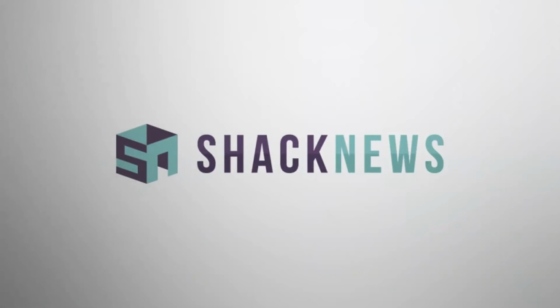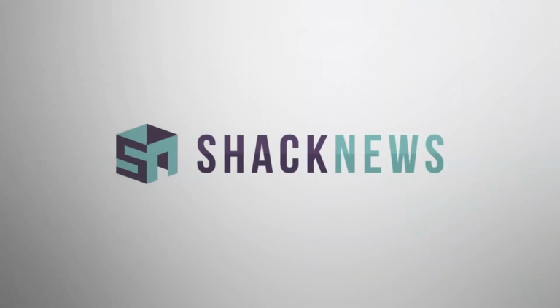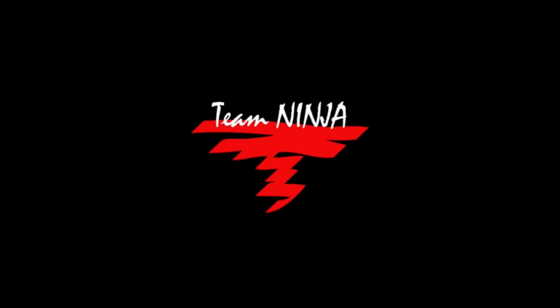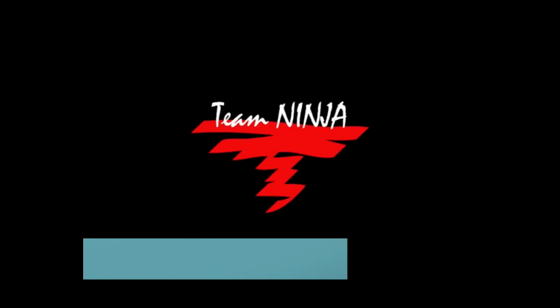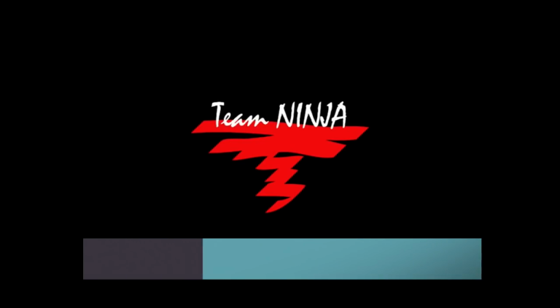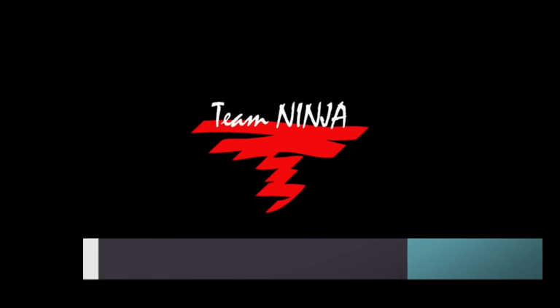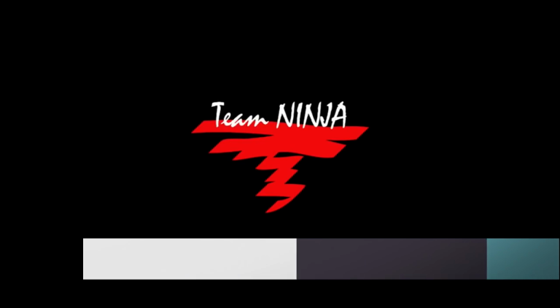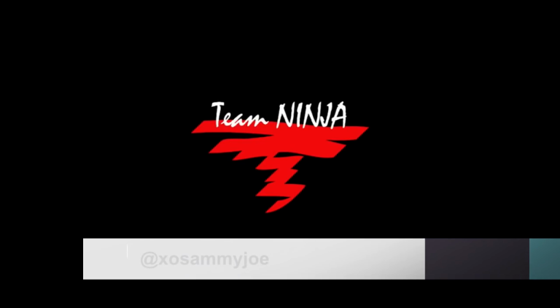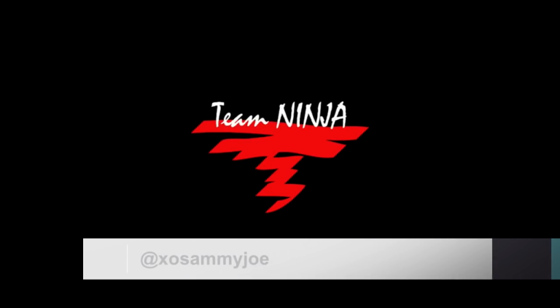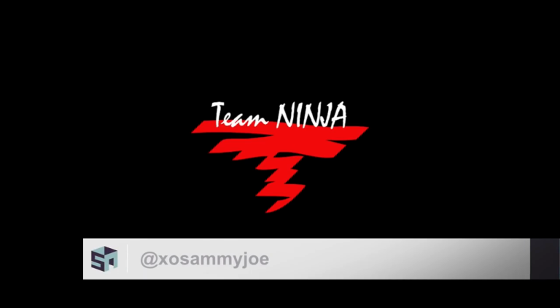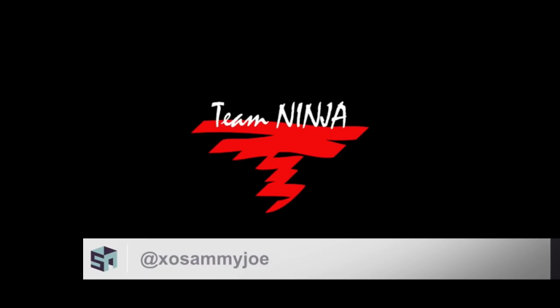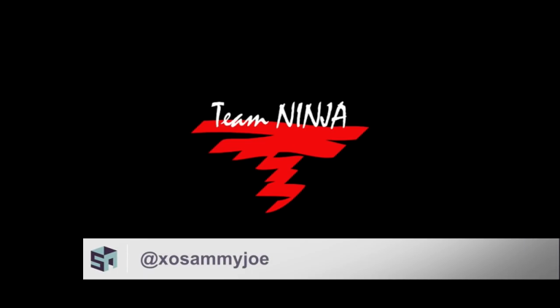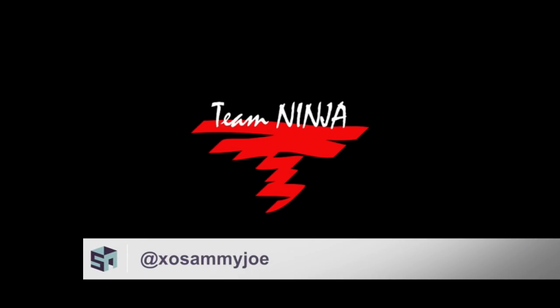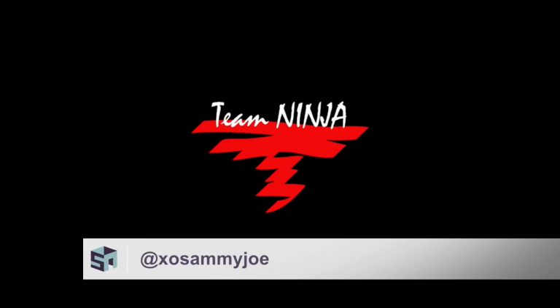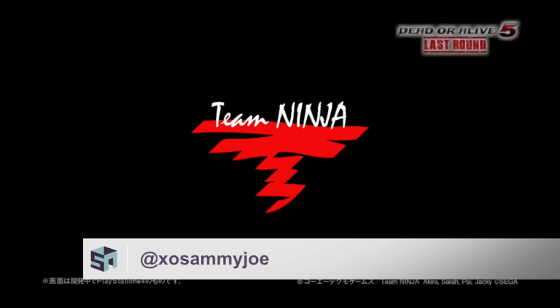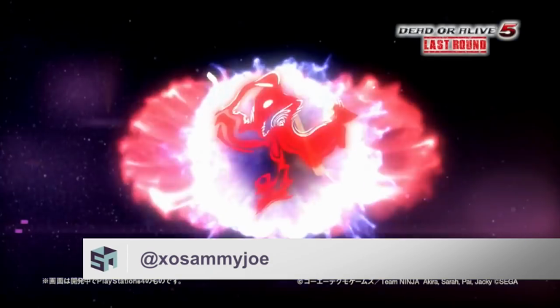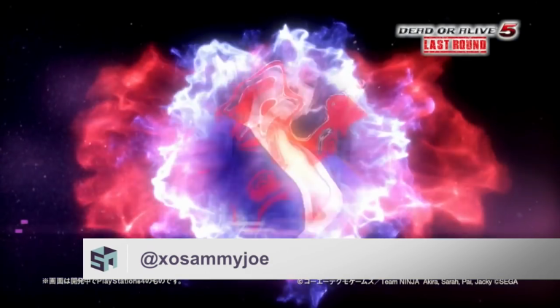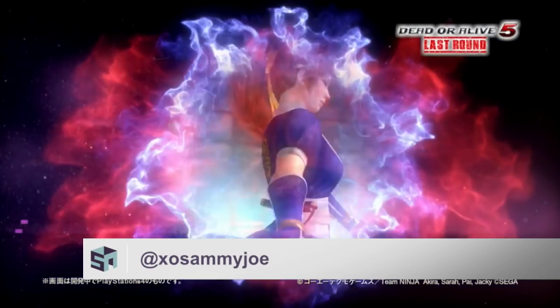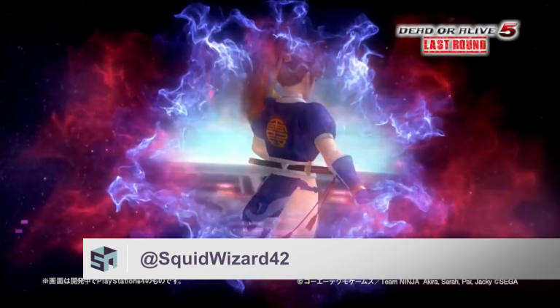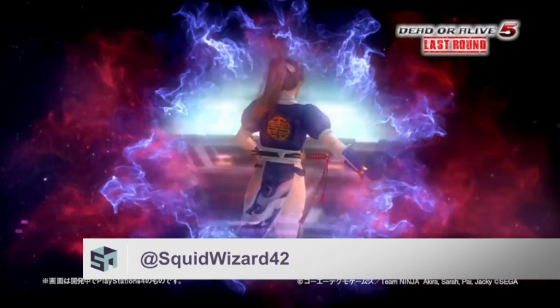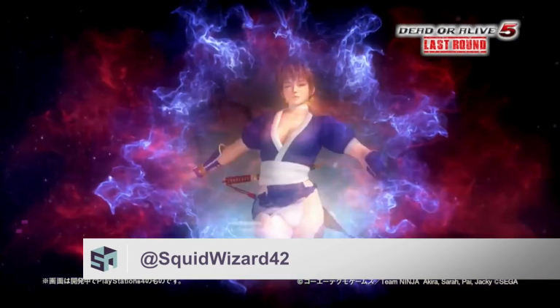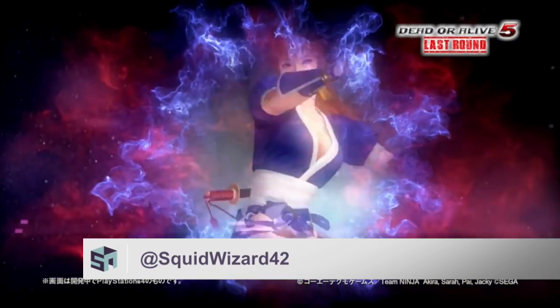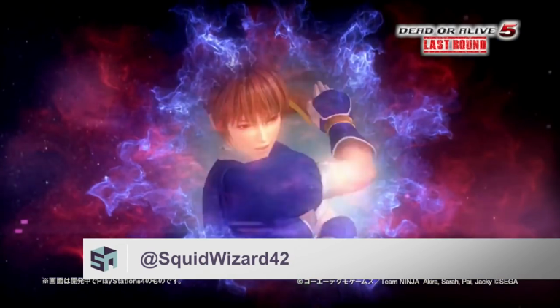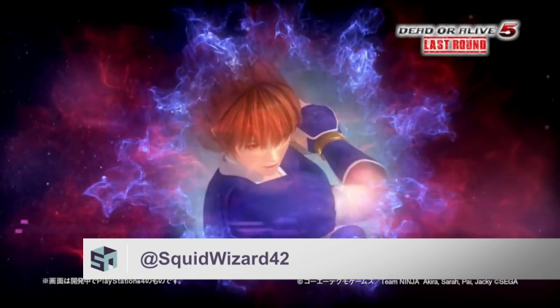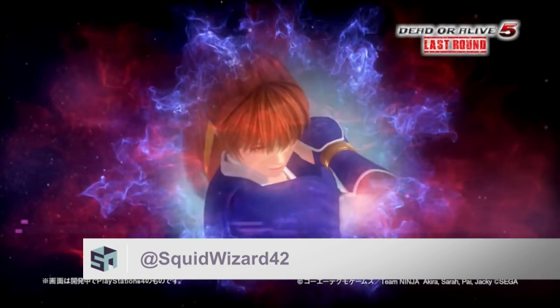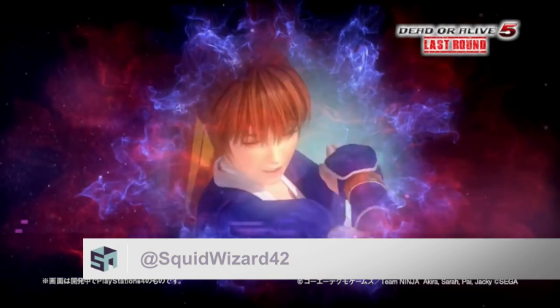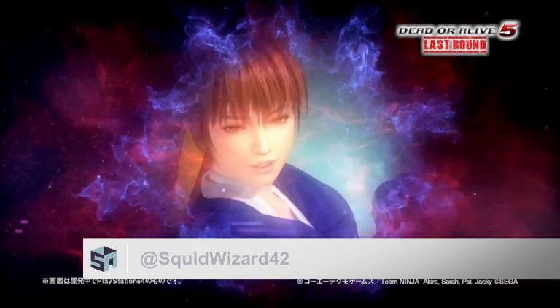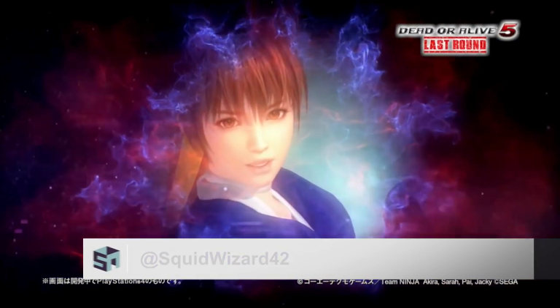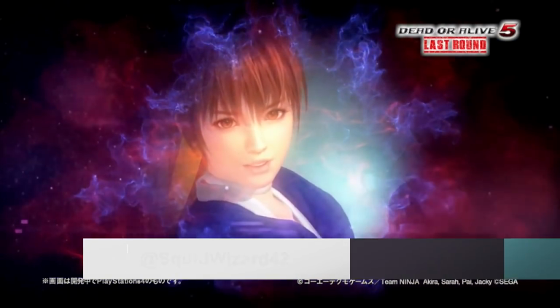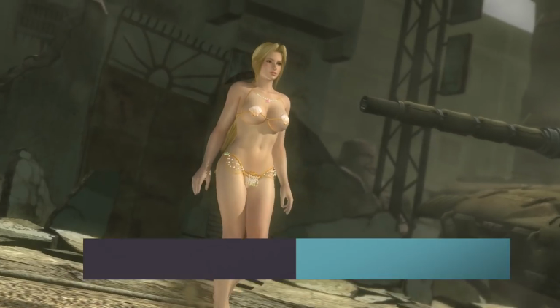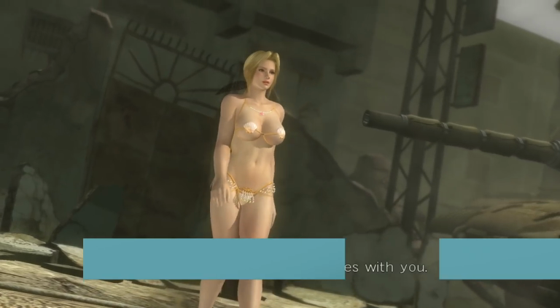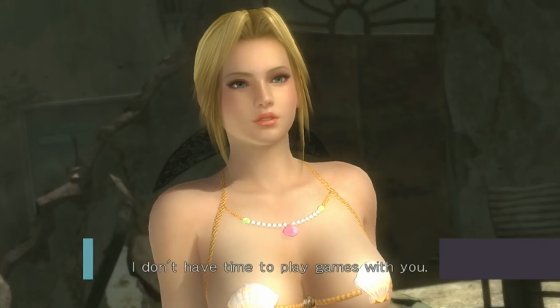Hey guys, it's Sam and Andrew, and we're here with our top five craziest costumes in DOA. Number five: